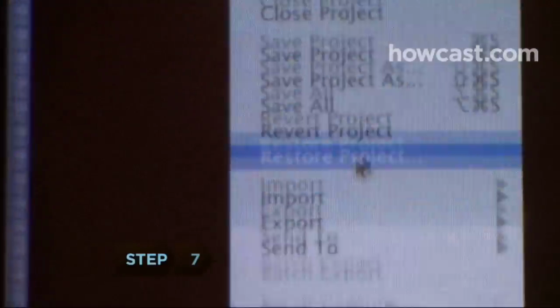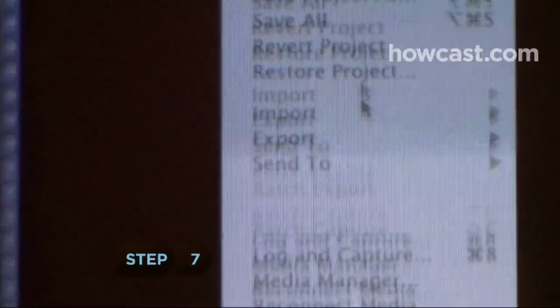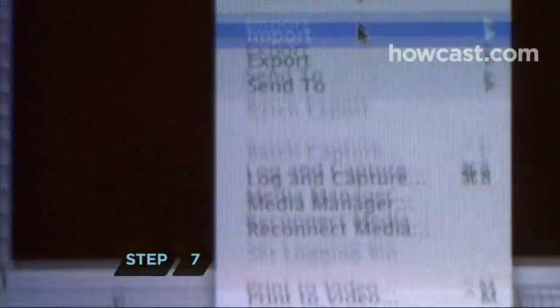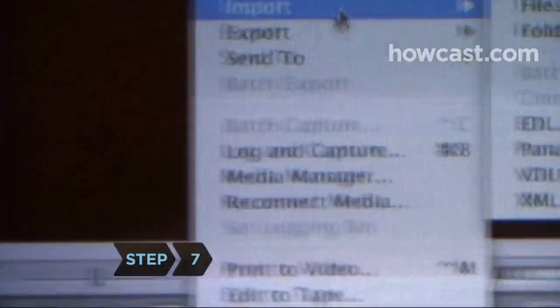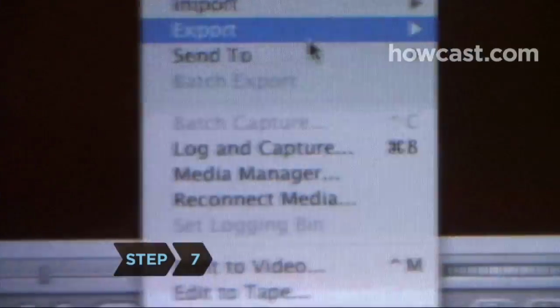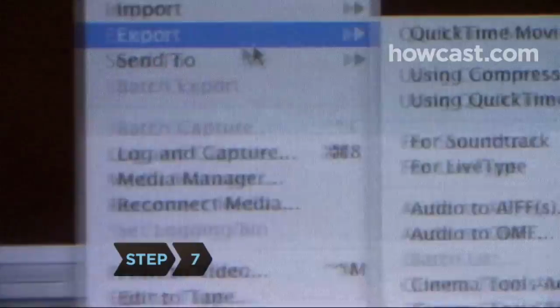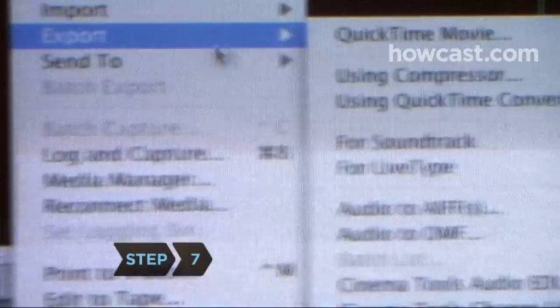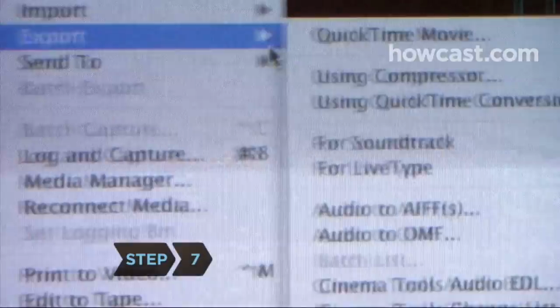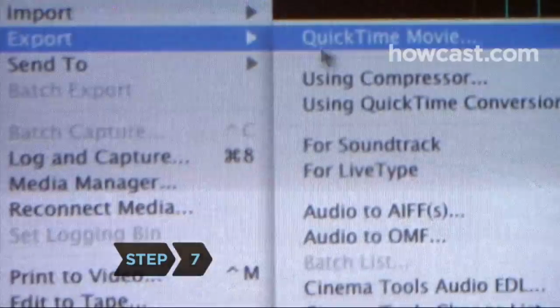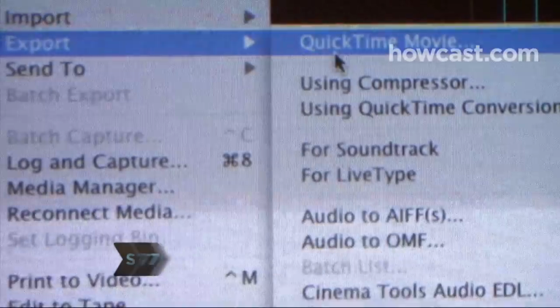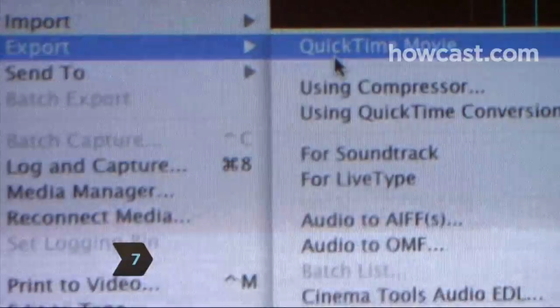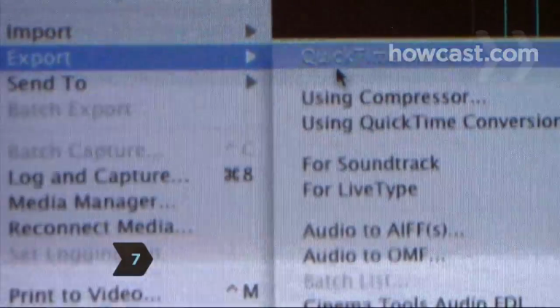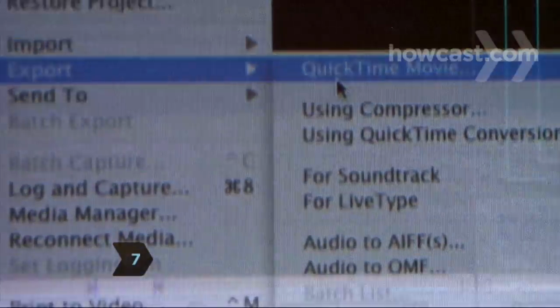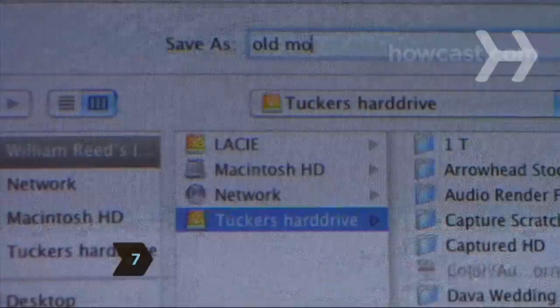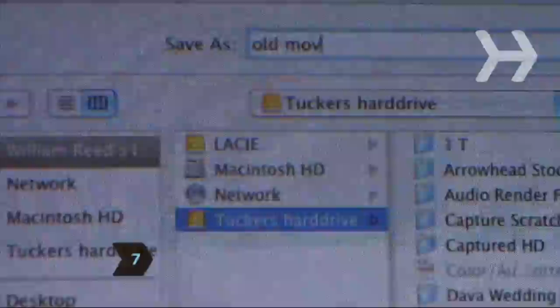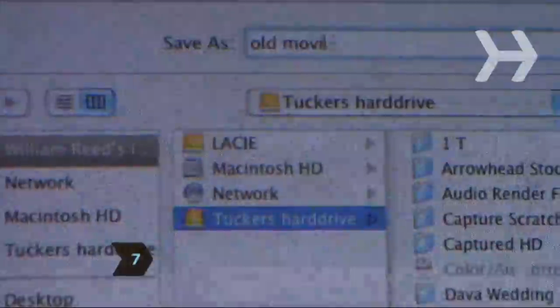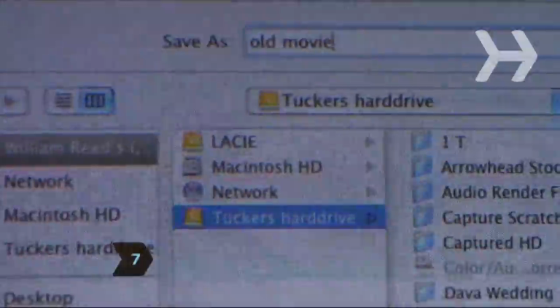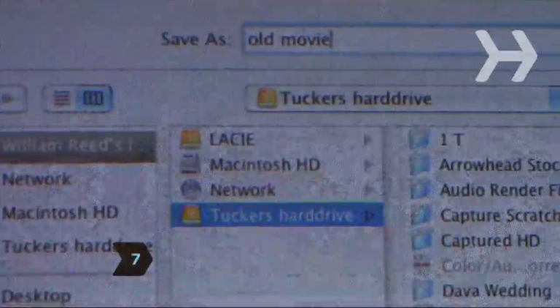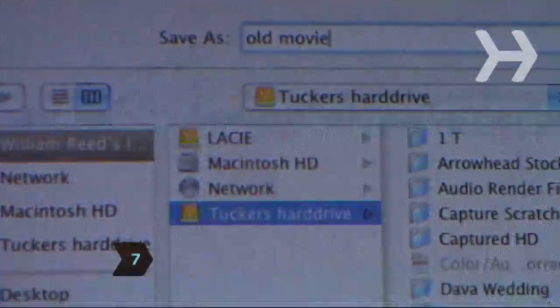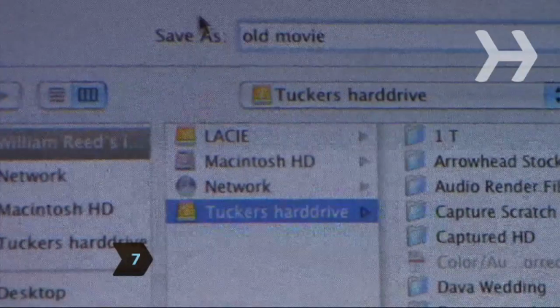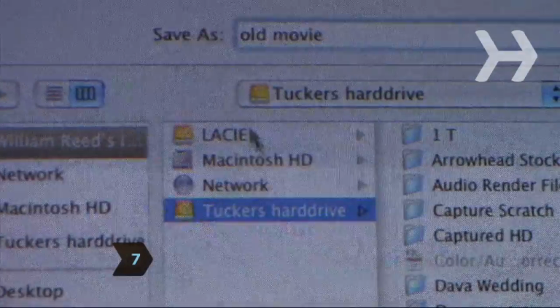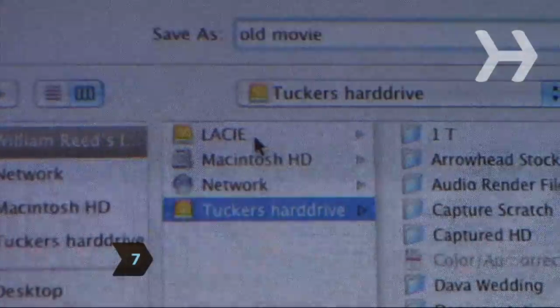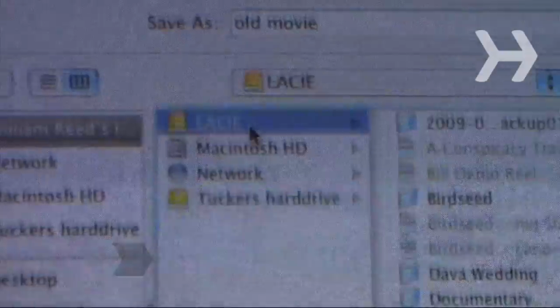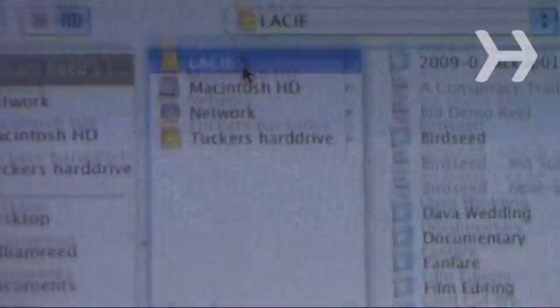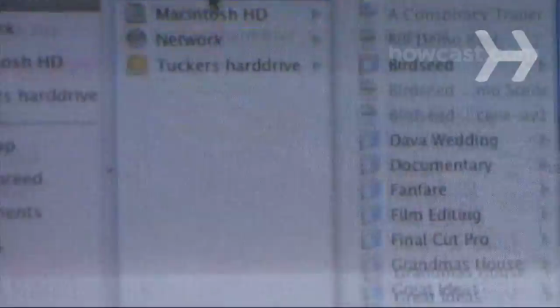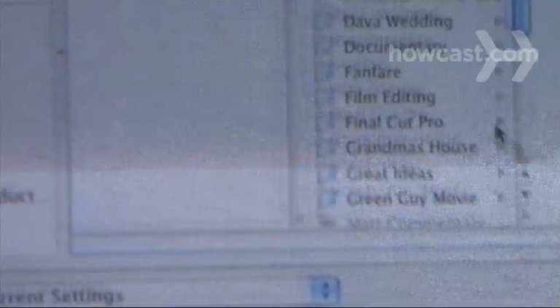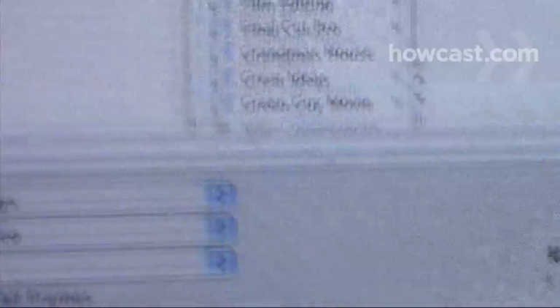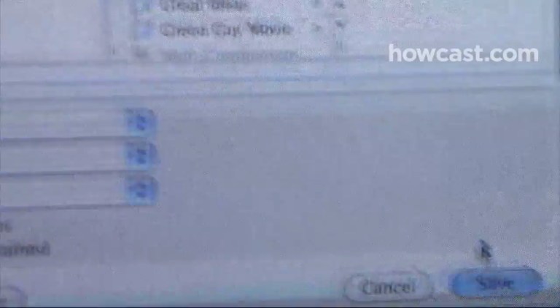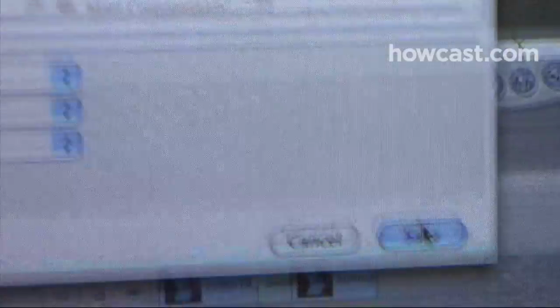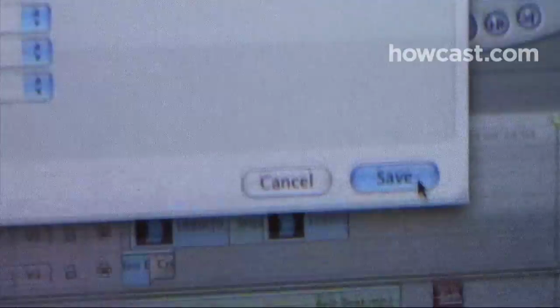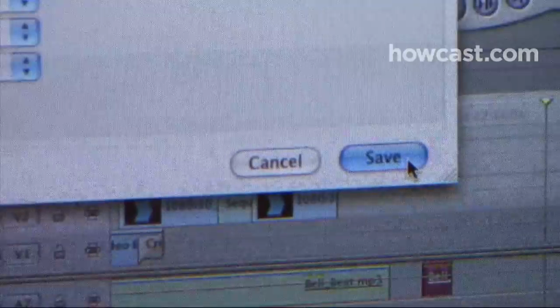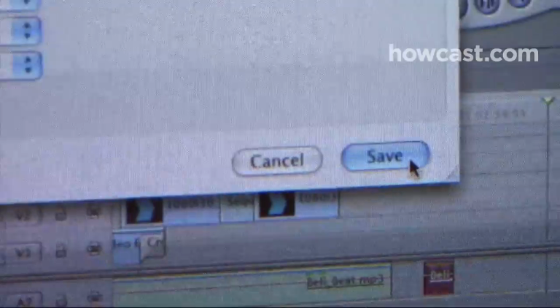Step 7: Store your footage to your computer or to an external drive, since video files take up a lot of computer space.